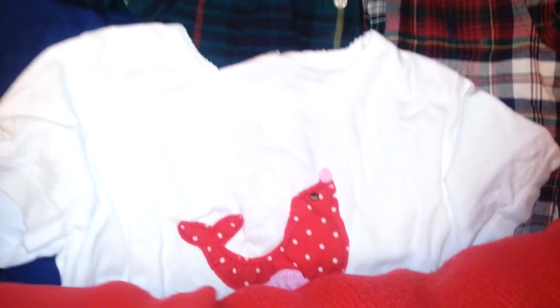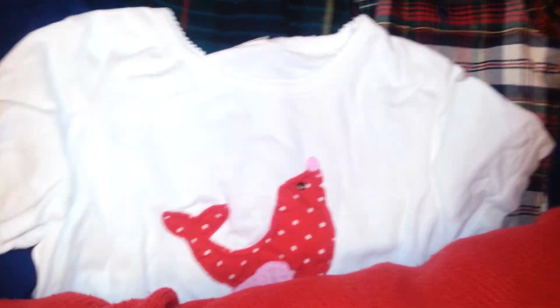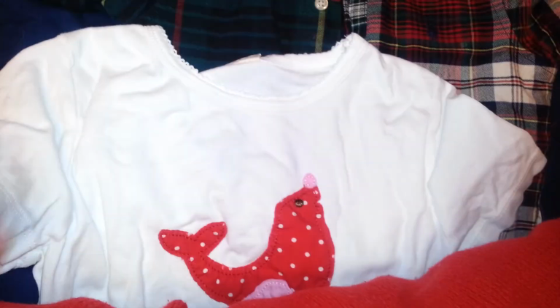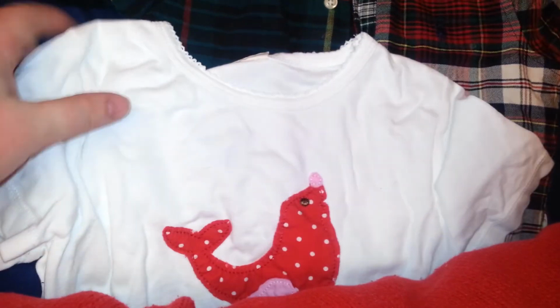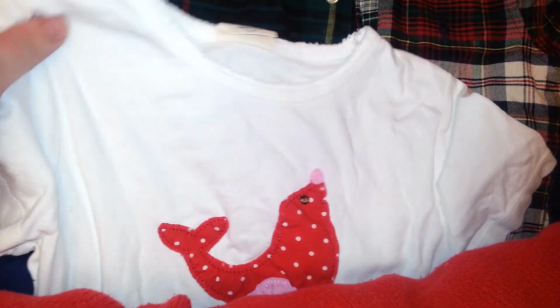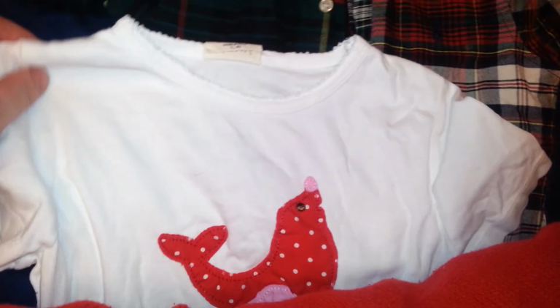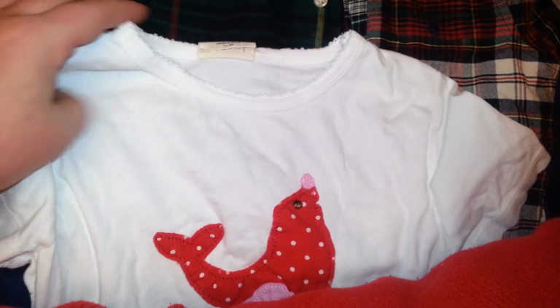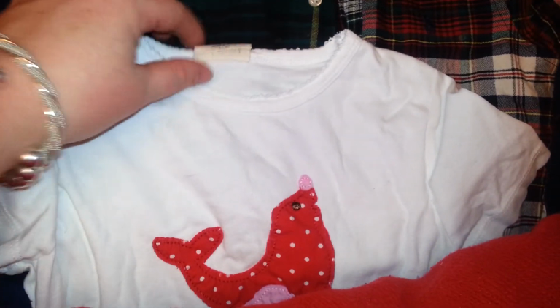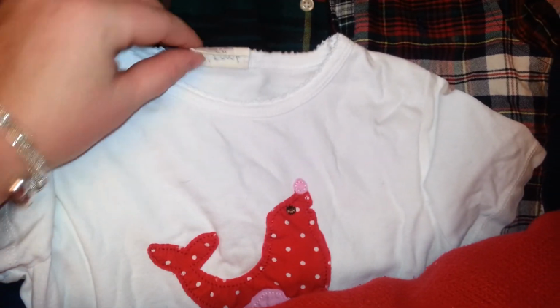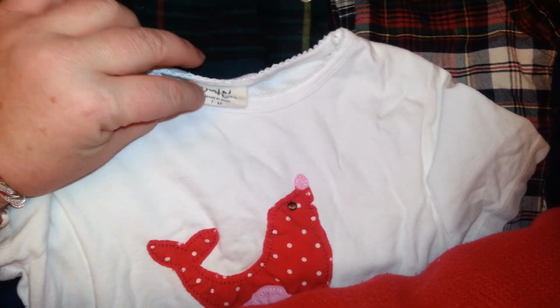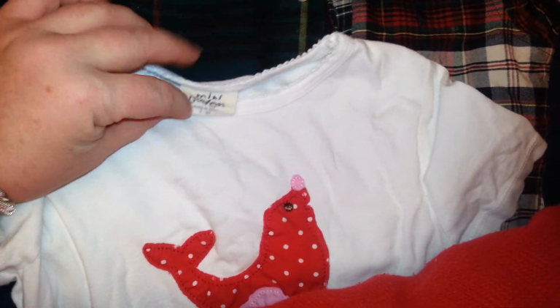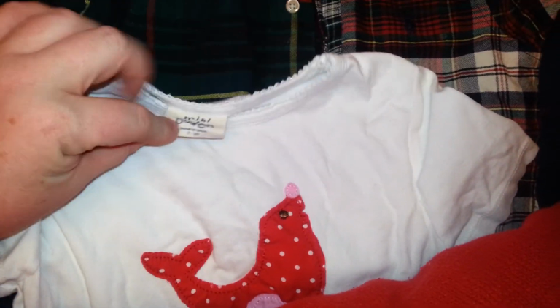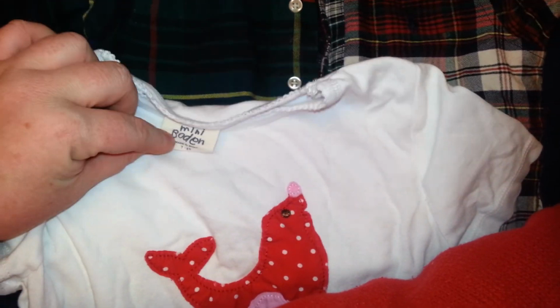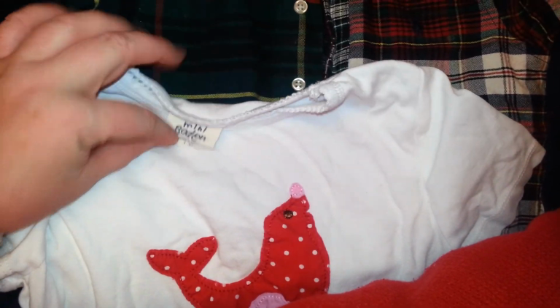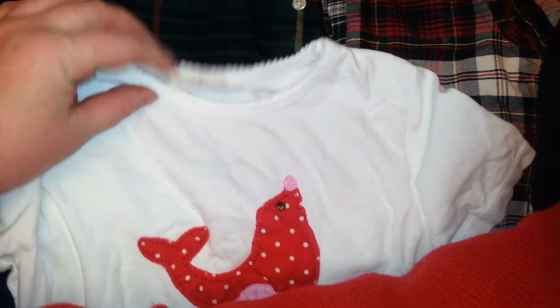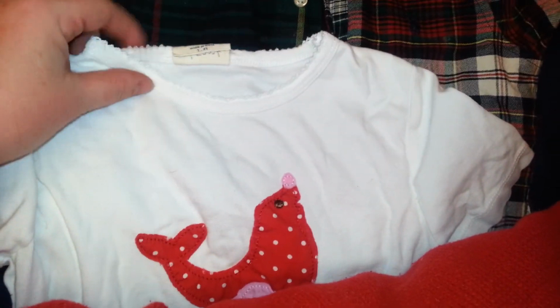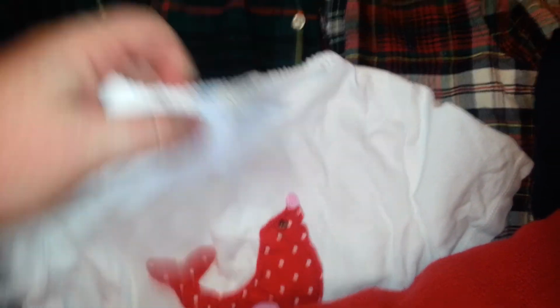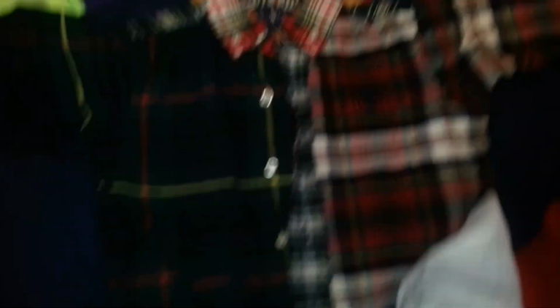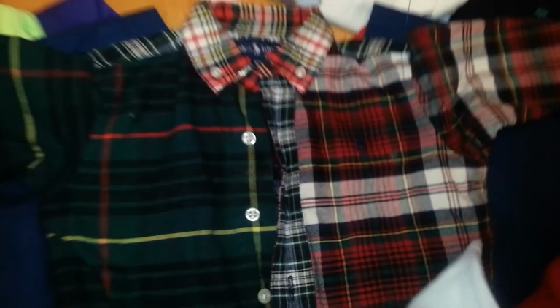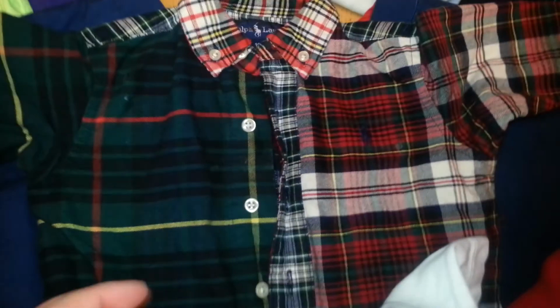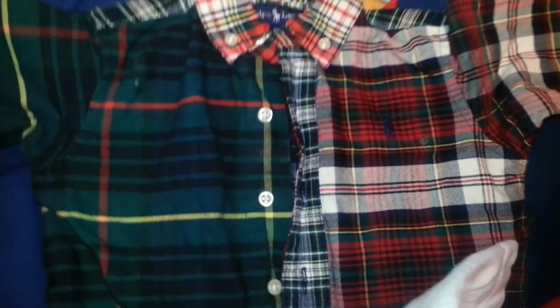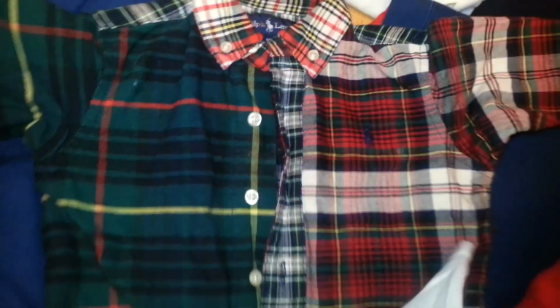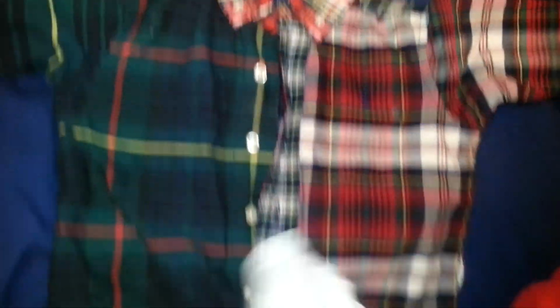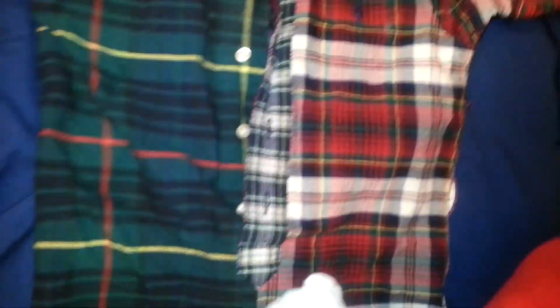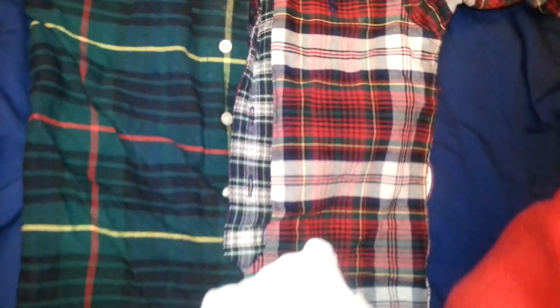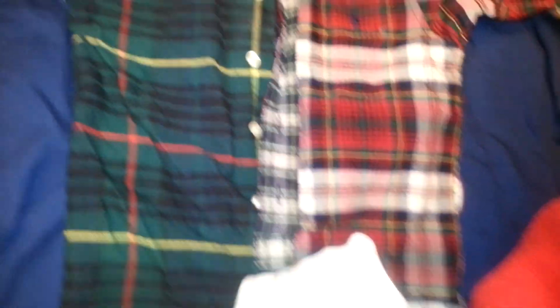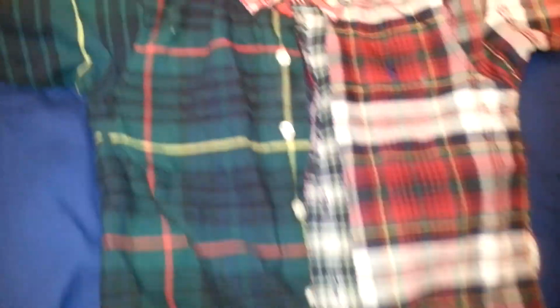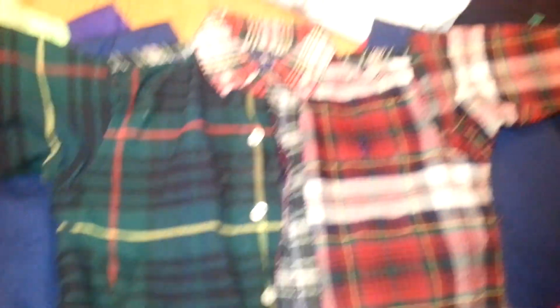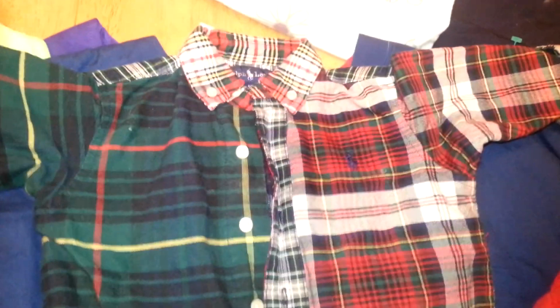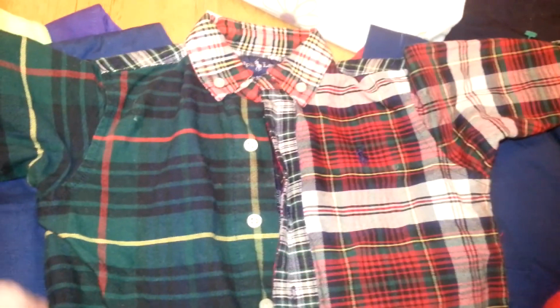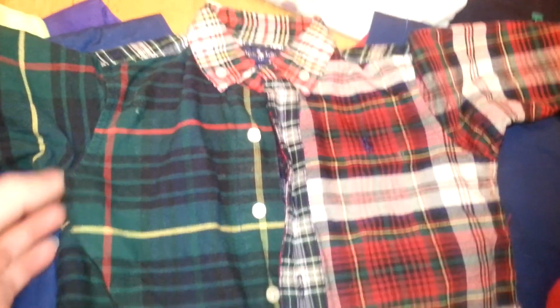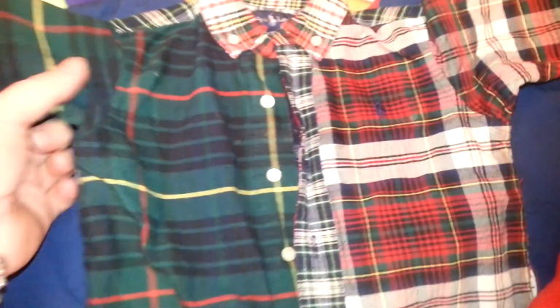This is a Mini Boden. Ralph Lauren plaid jumper.